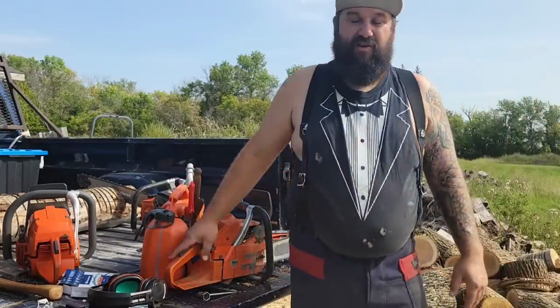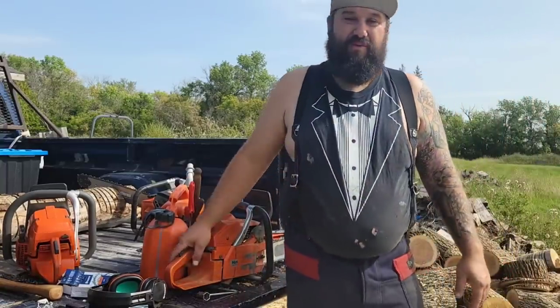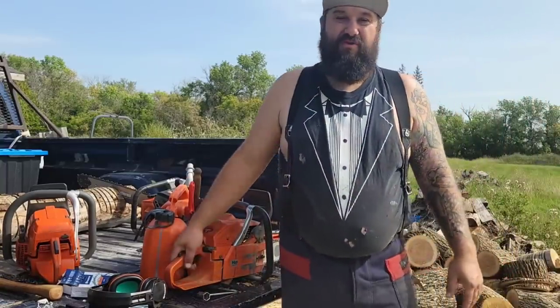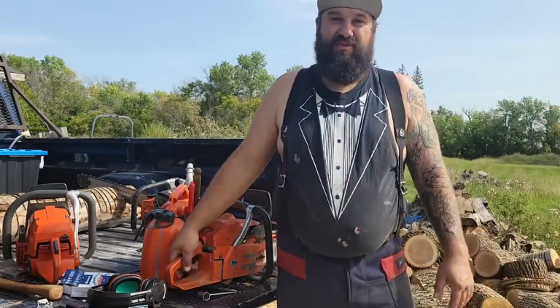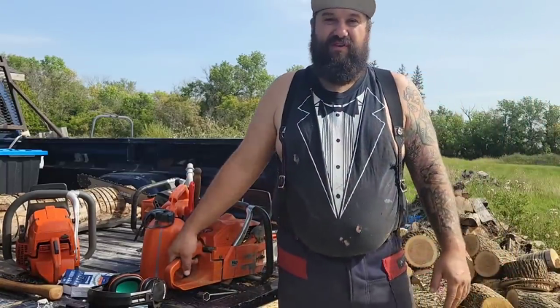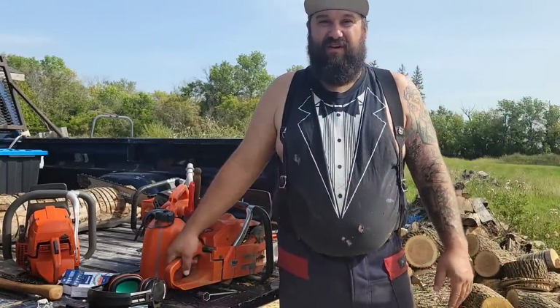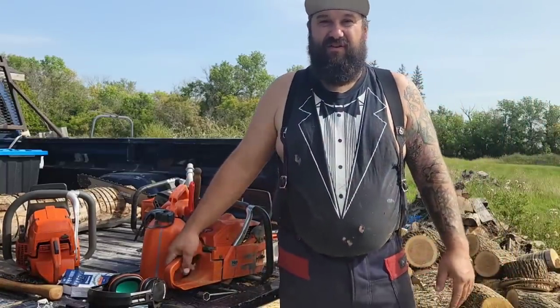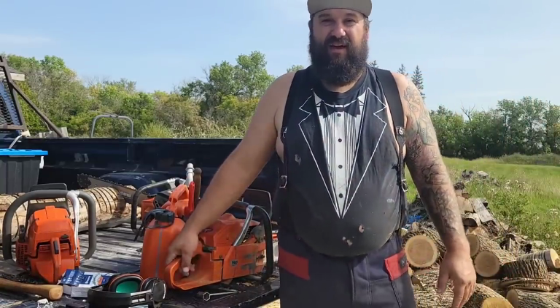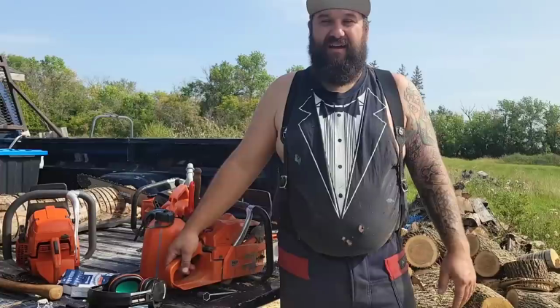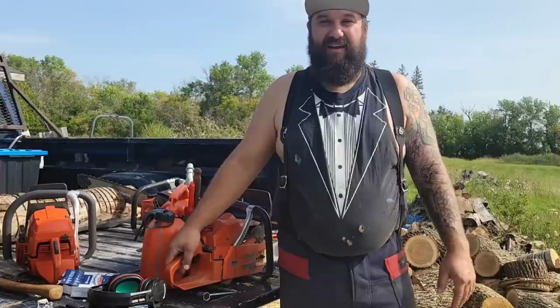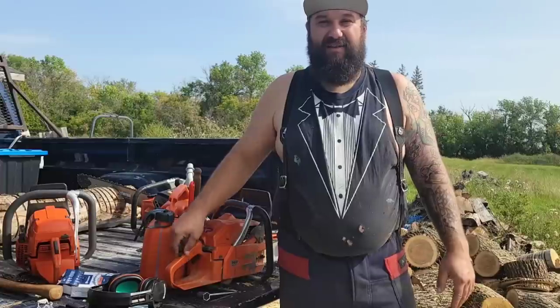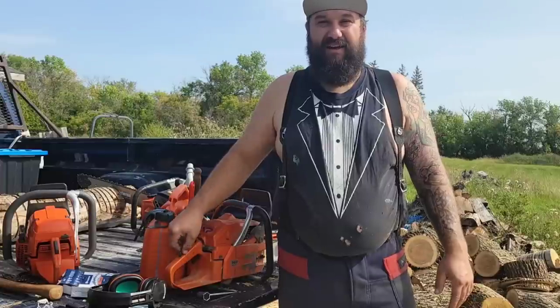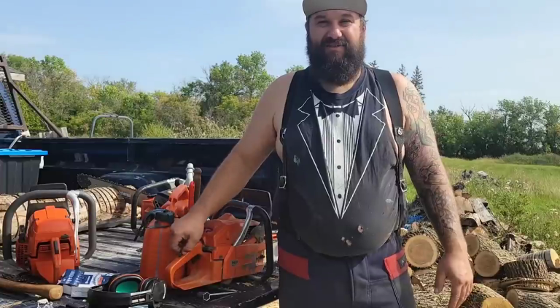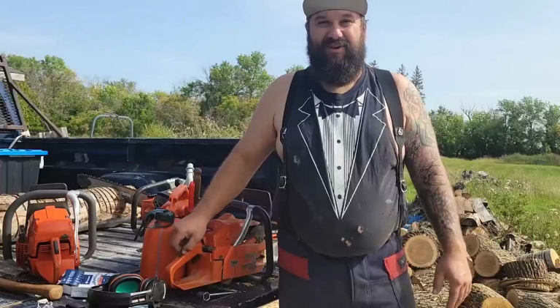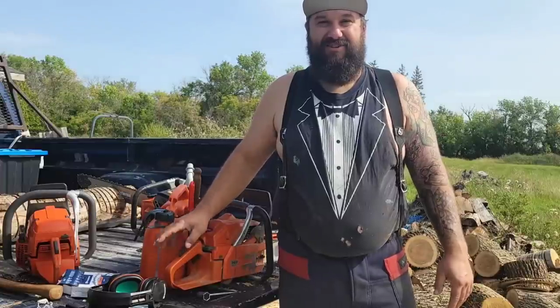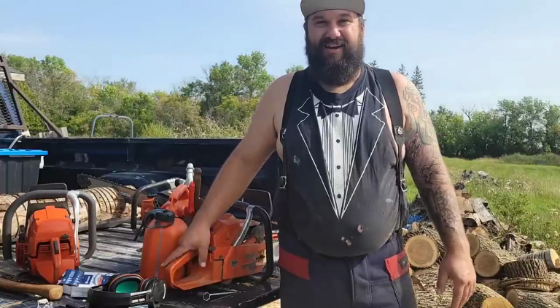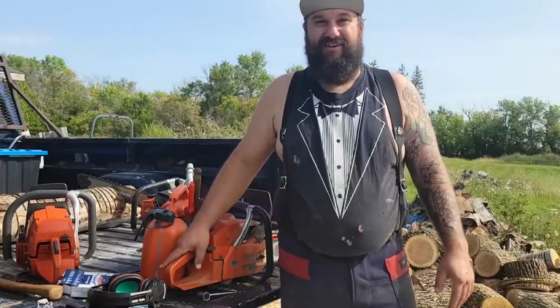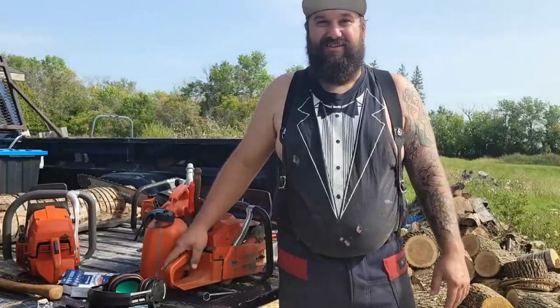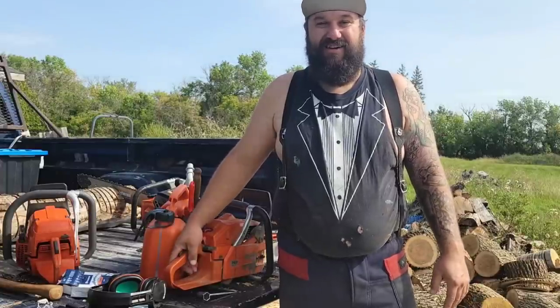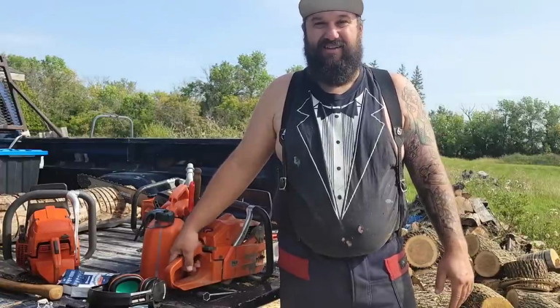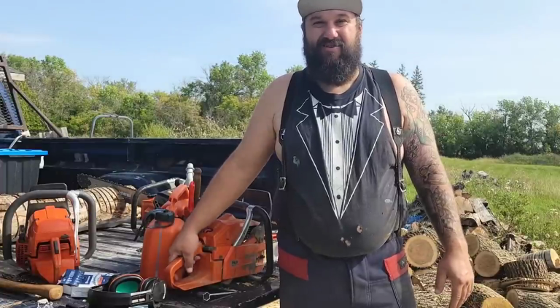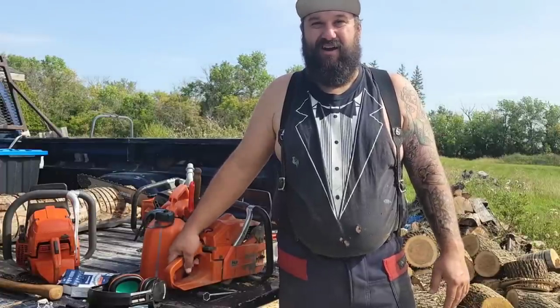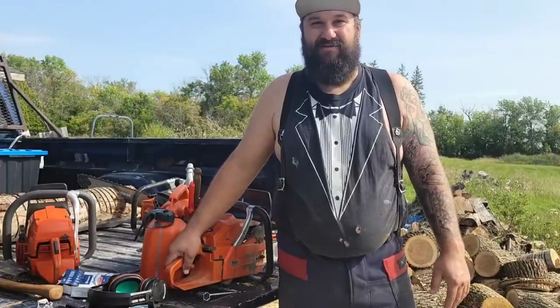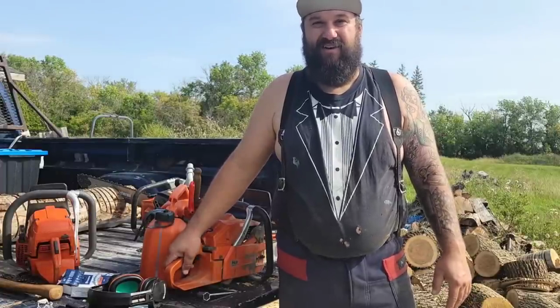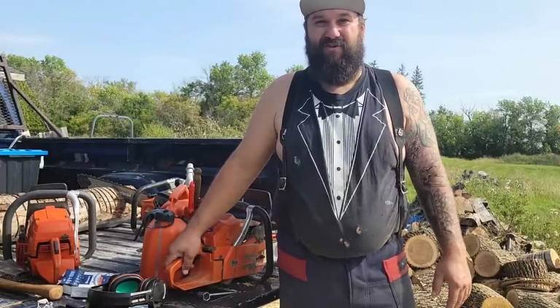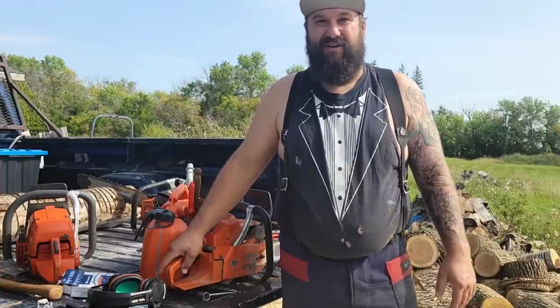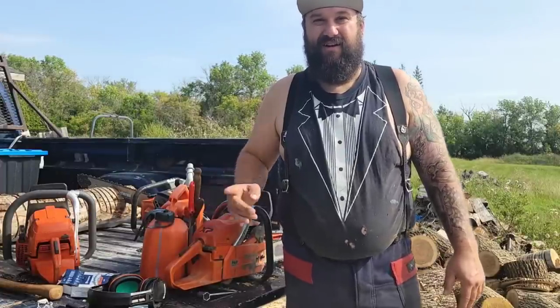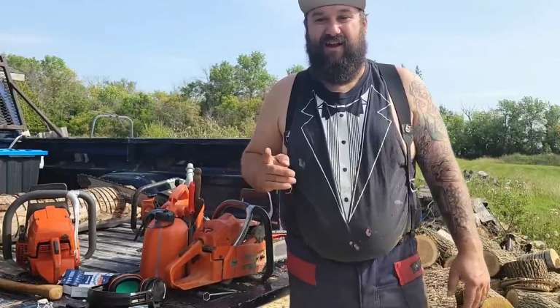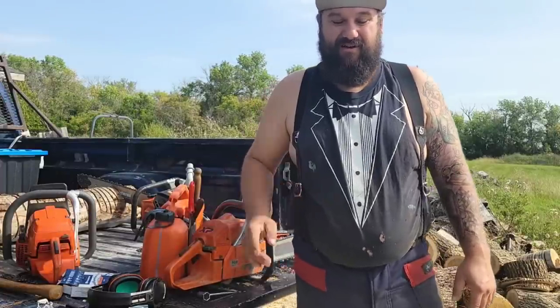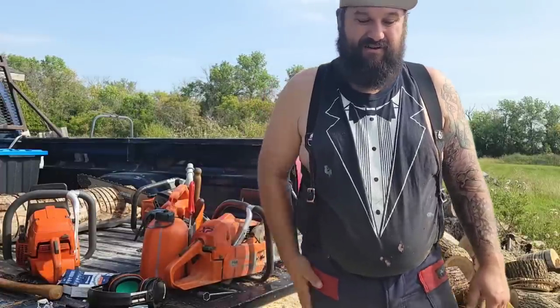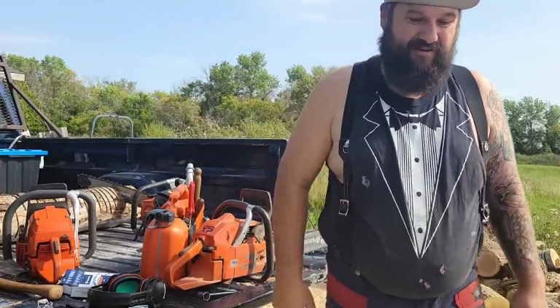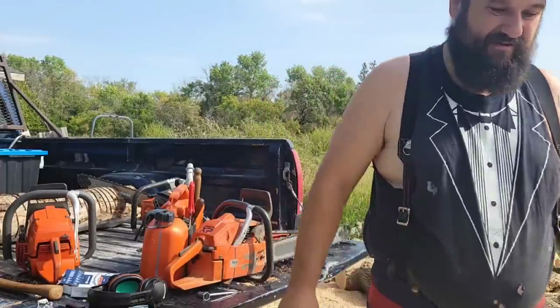Hope you enjoyed this video. Thanks for watching. Take it easy. Let's go cutting firewood. Later.